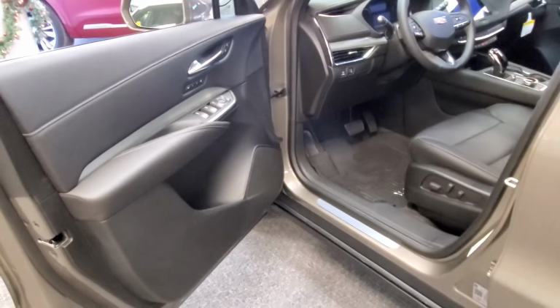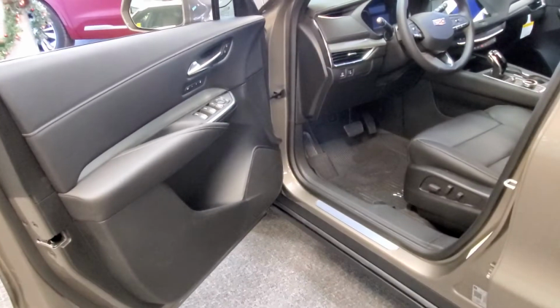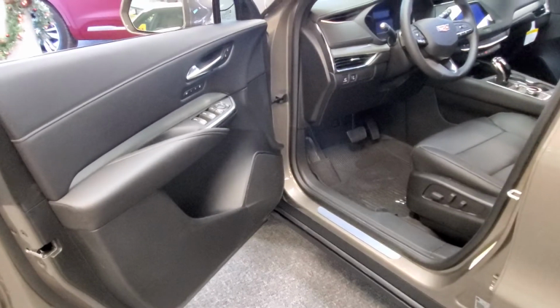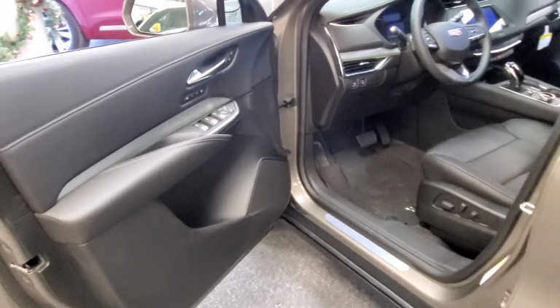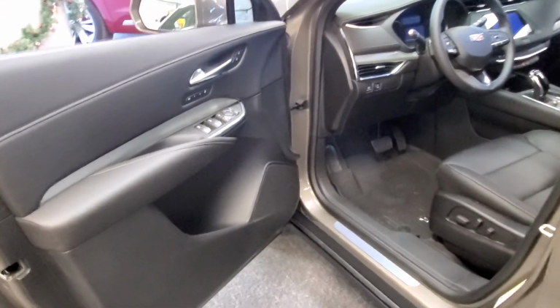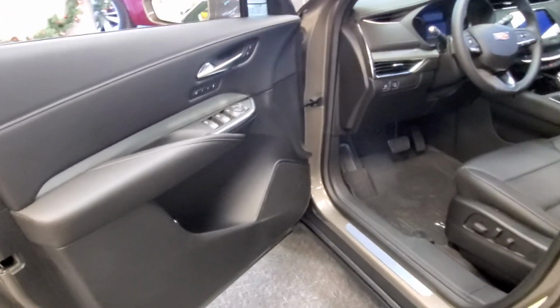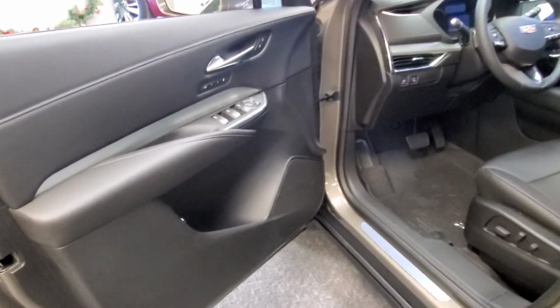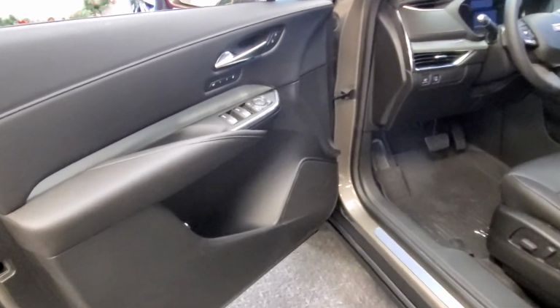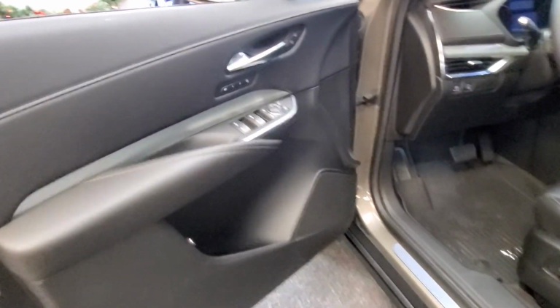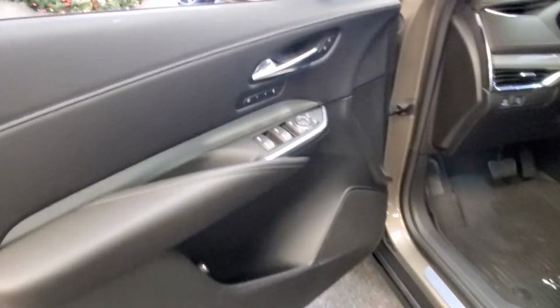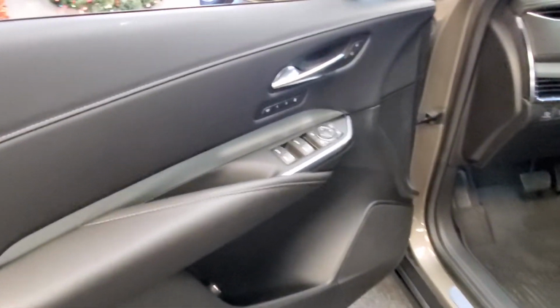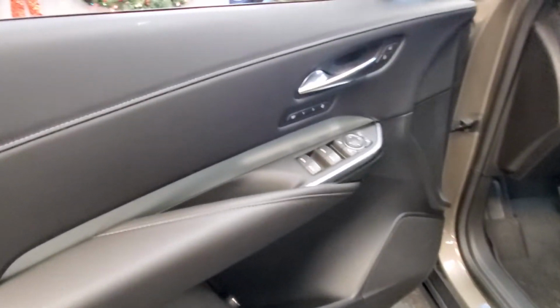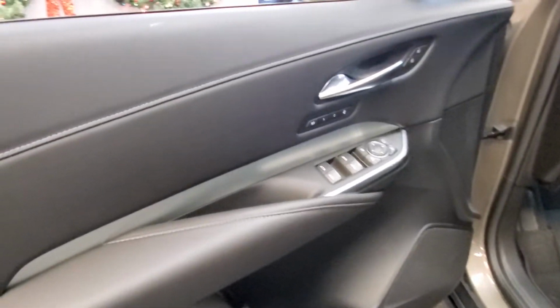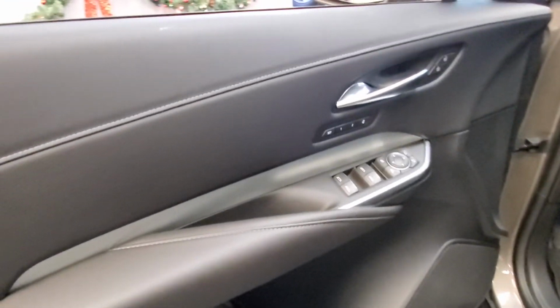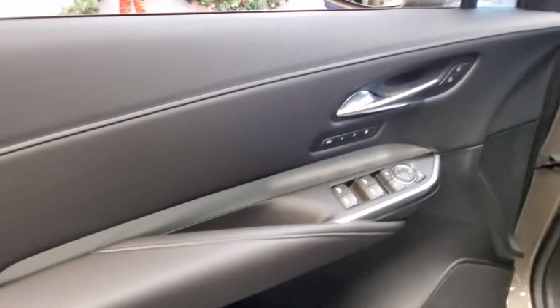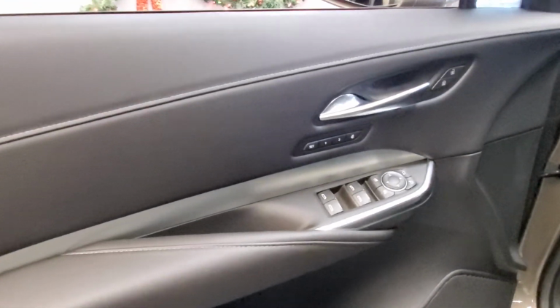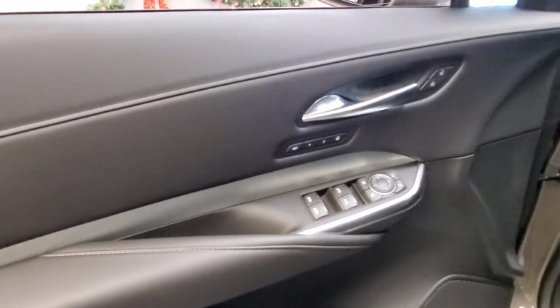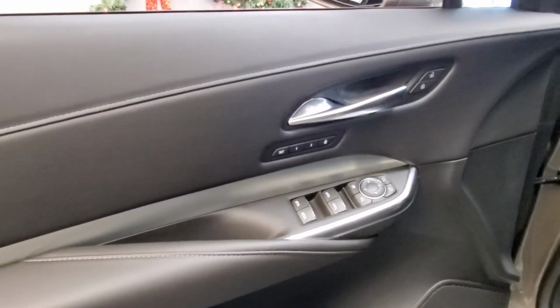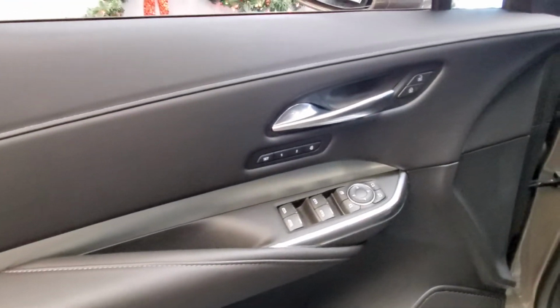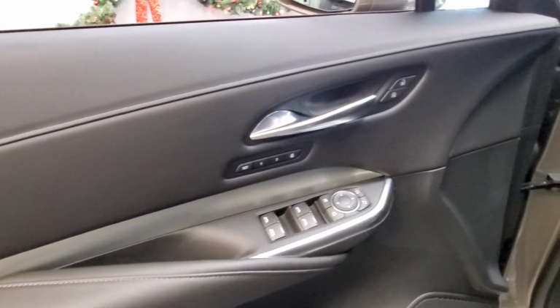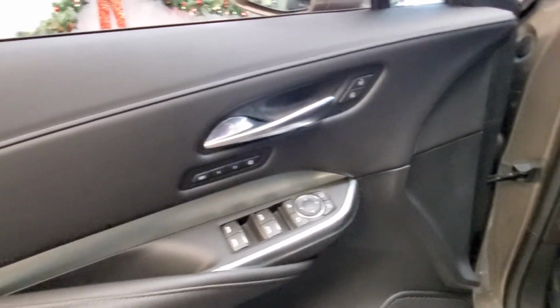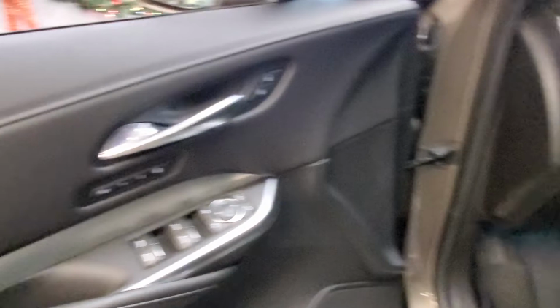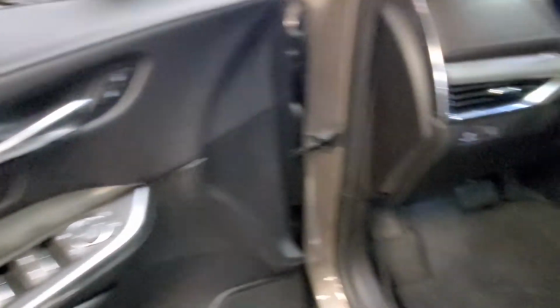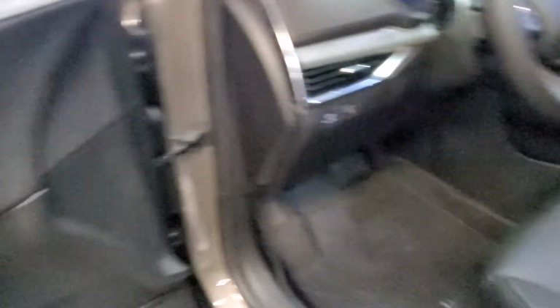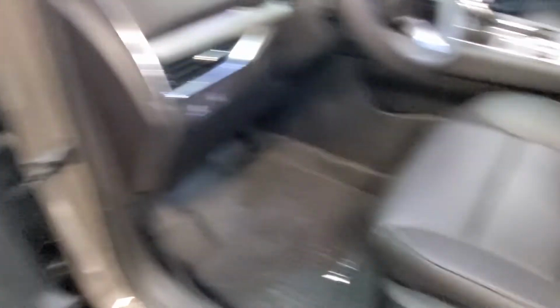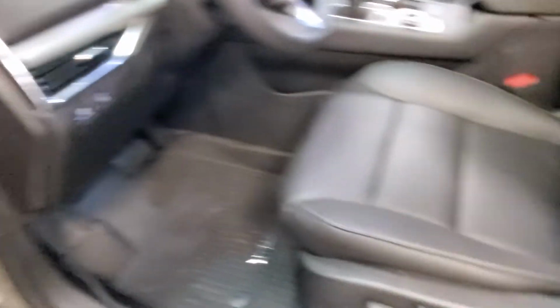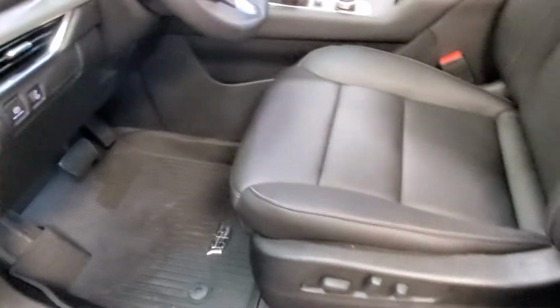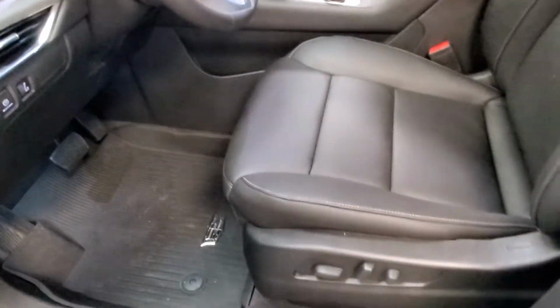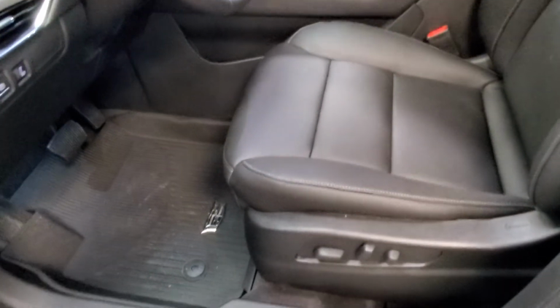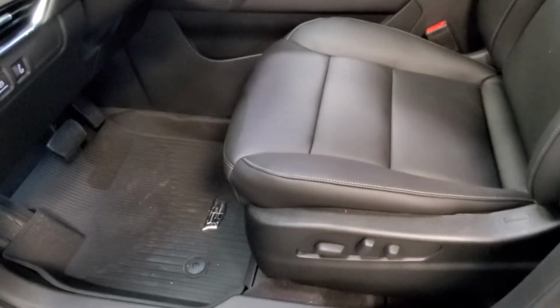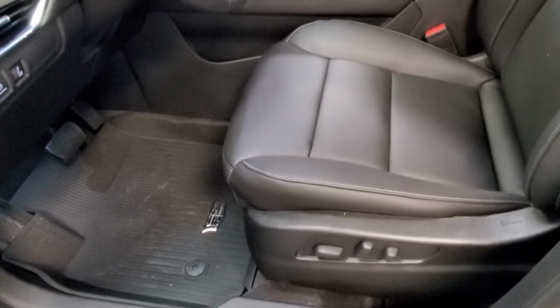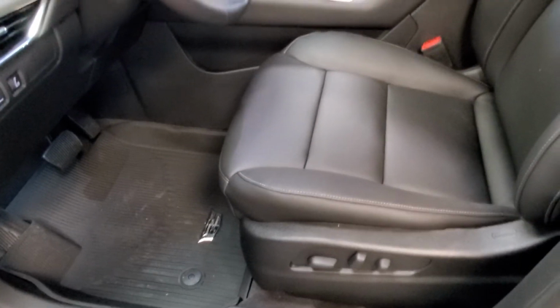Here's a look inside. There's all your window controls, memory seats, door locks, and power seat controls.